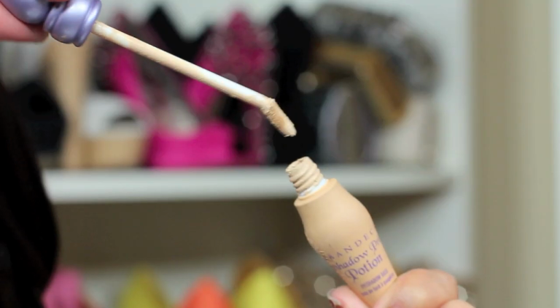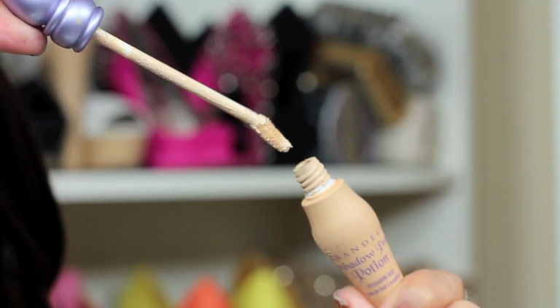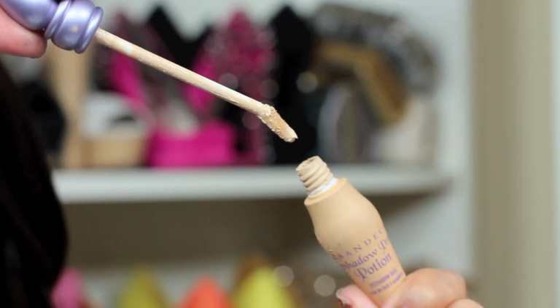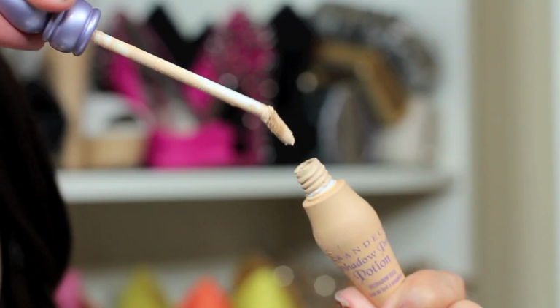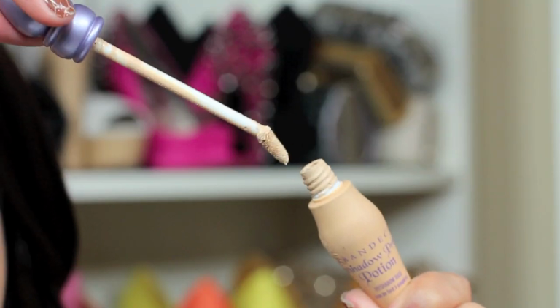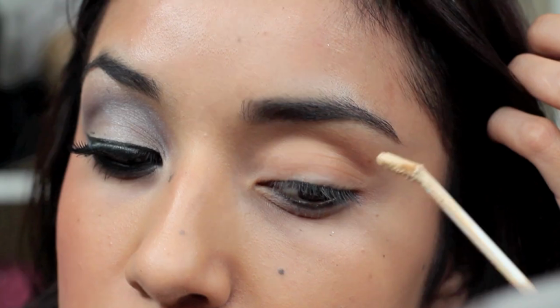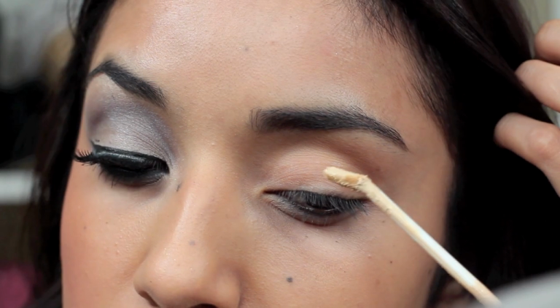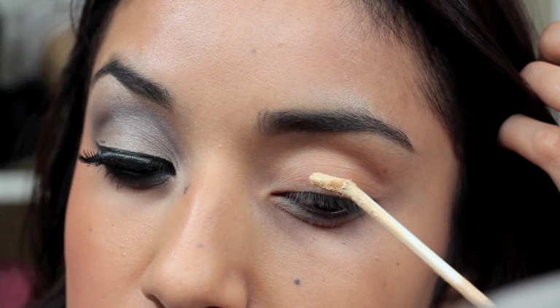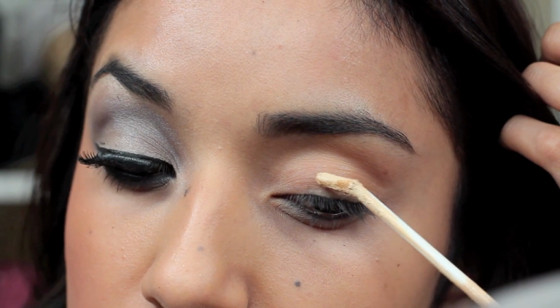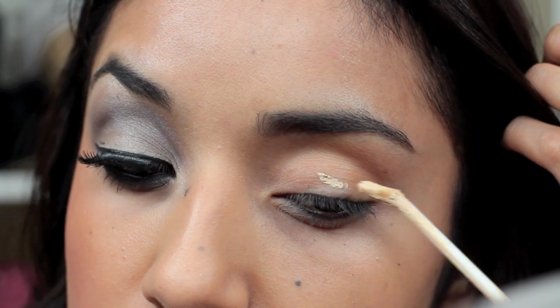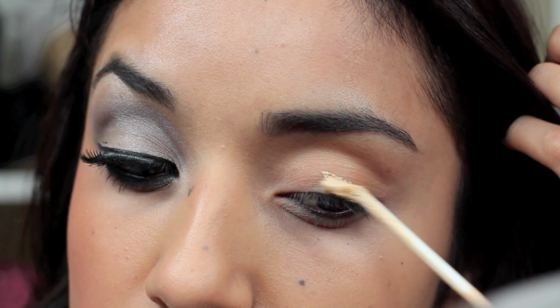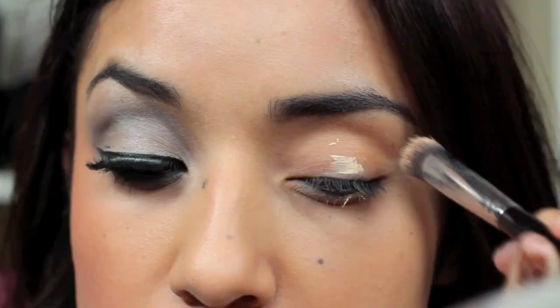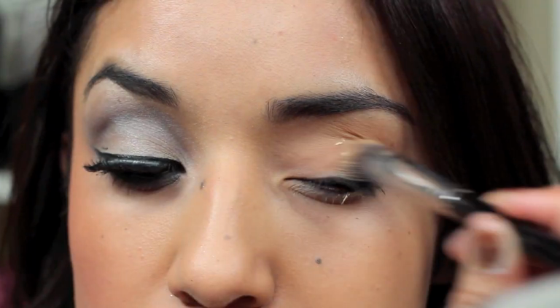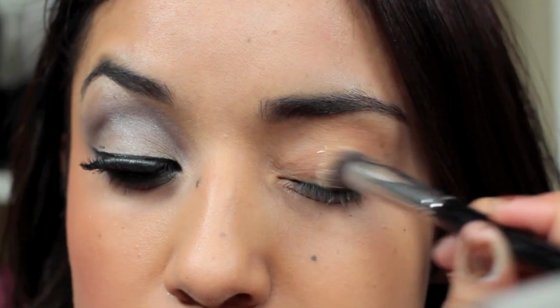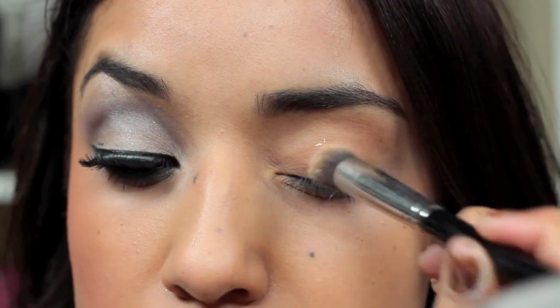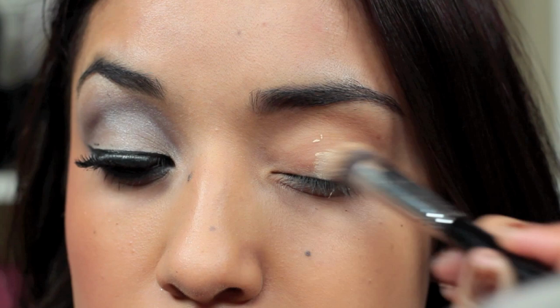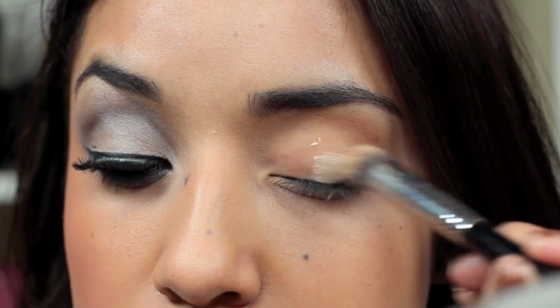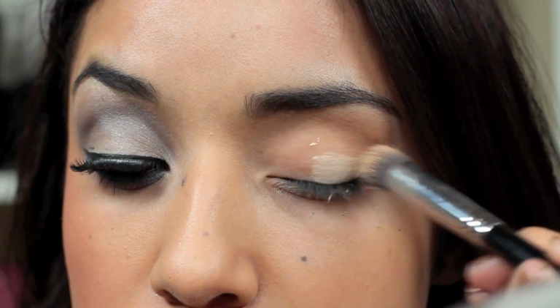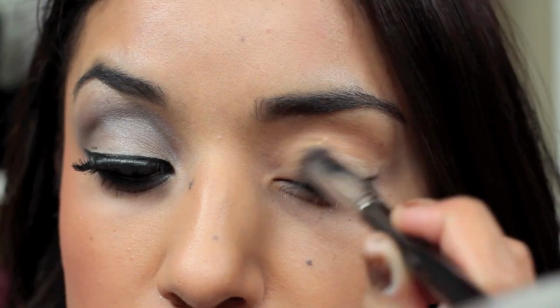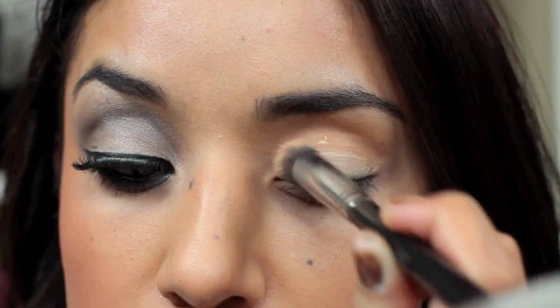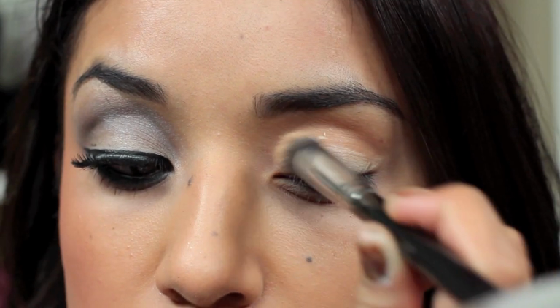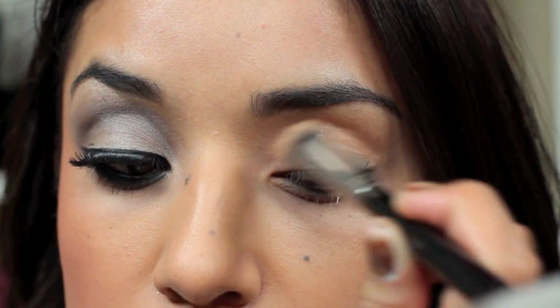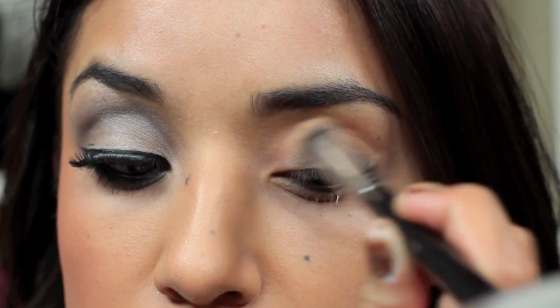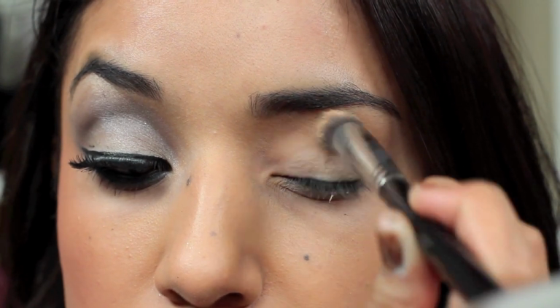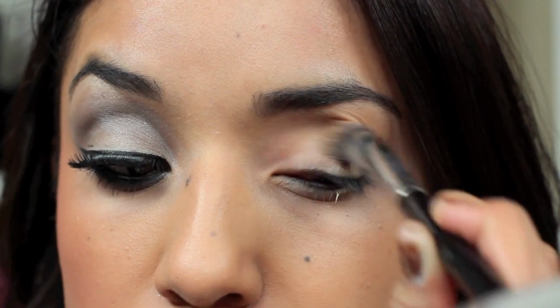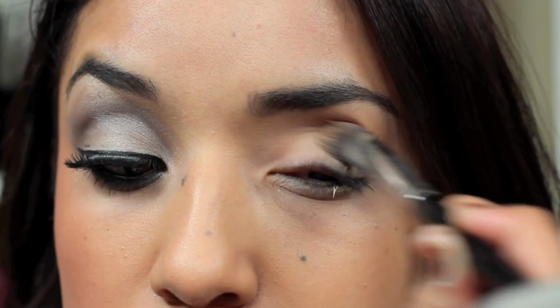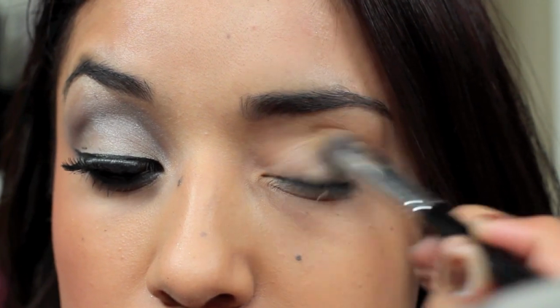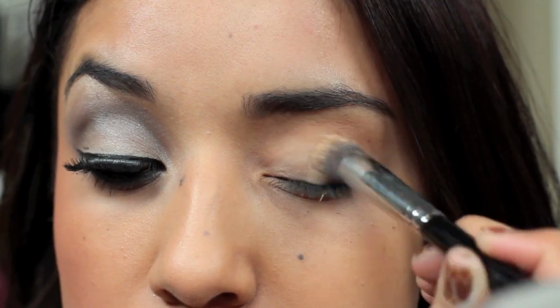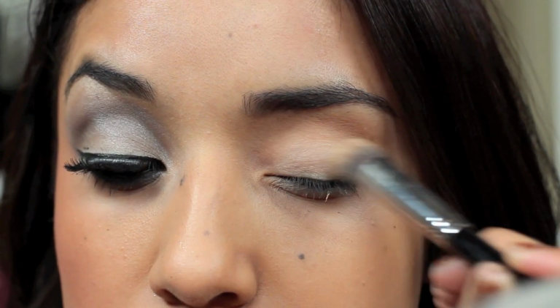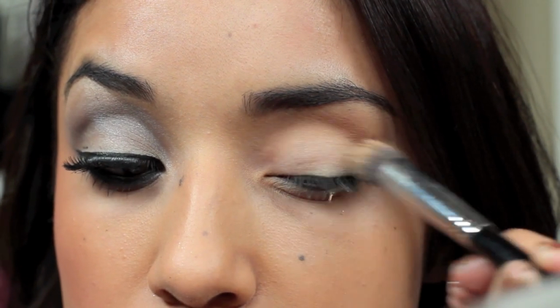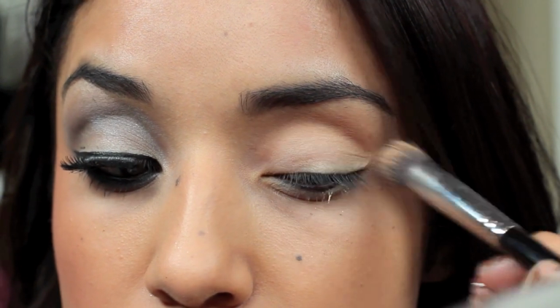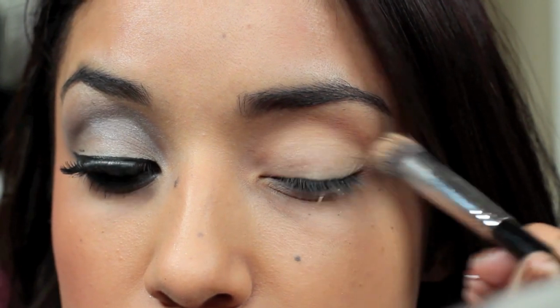So to begin, I'm taking this Urban Decay Primer Potion and I'm going to blend it out with this flat top precision brush.